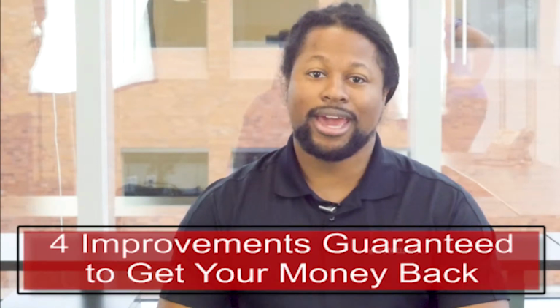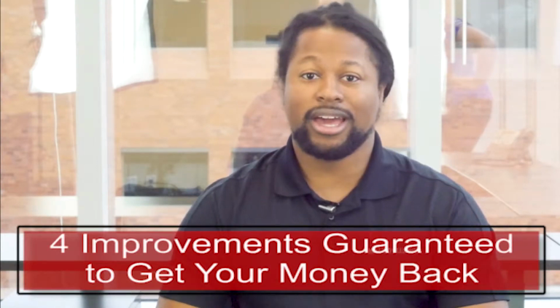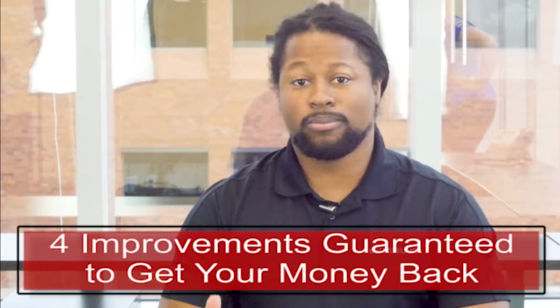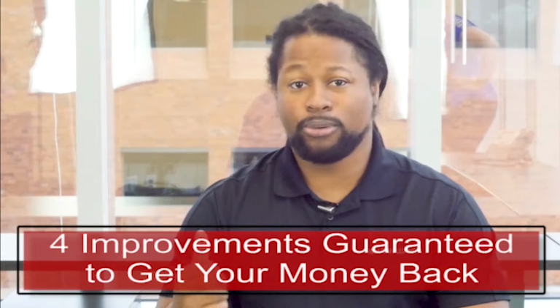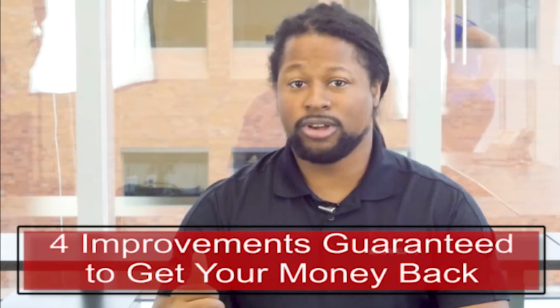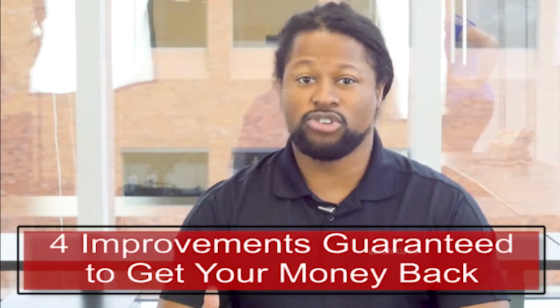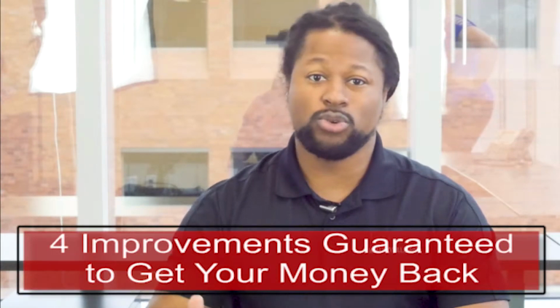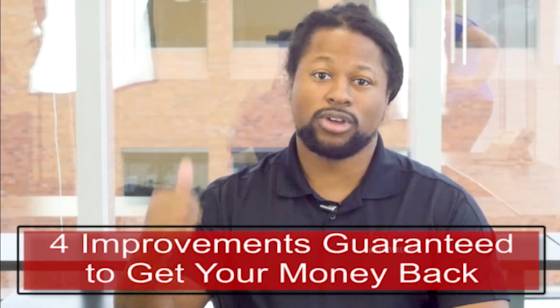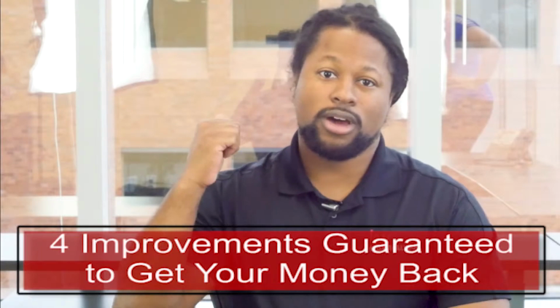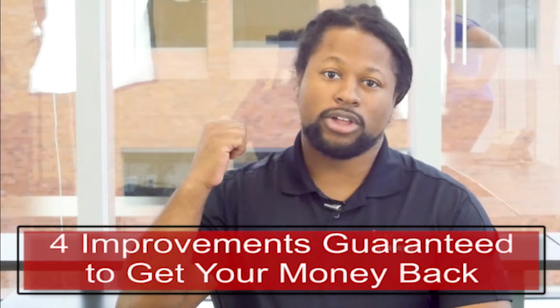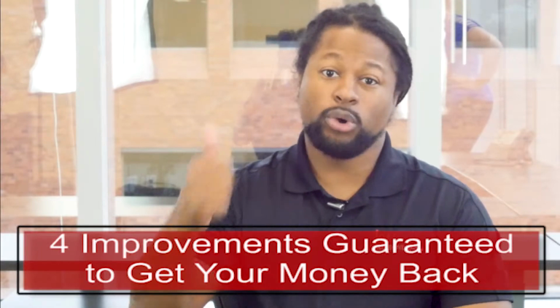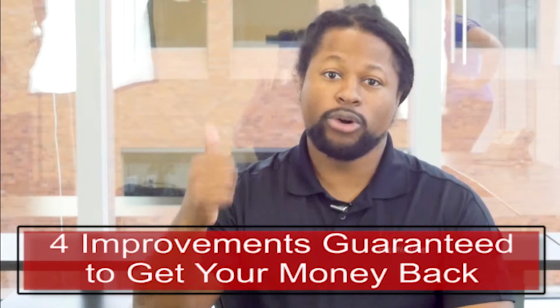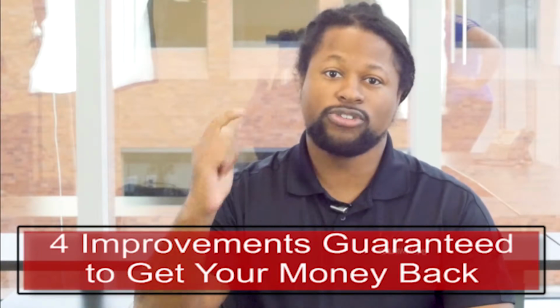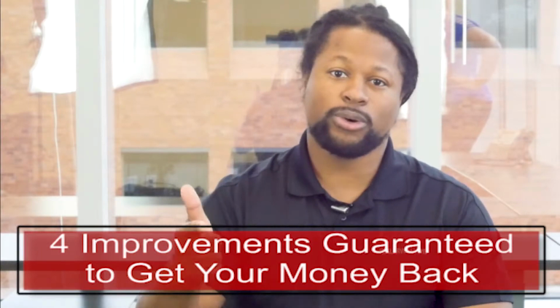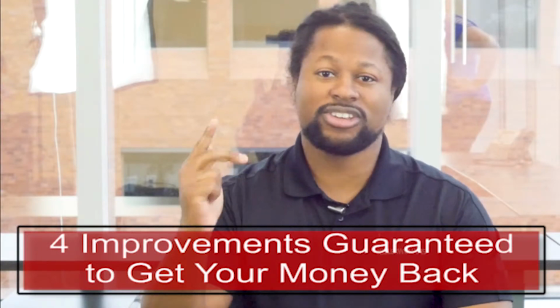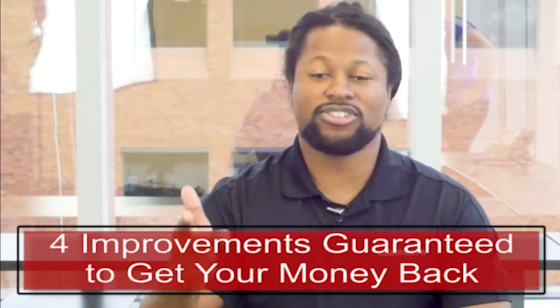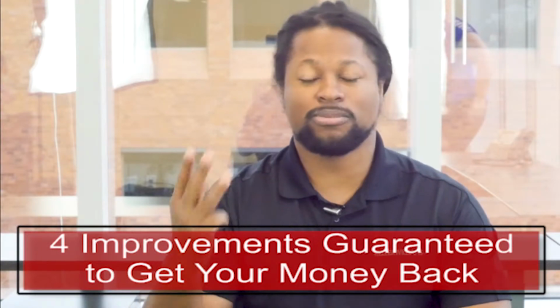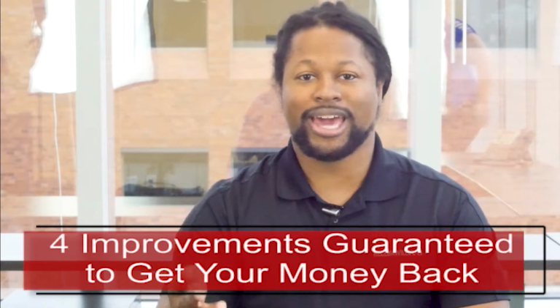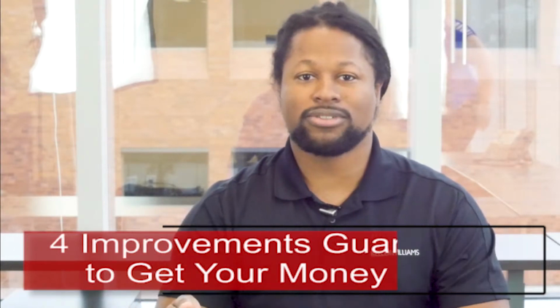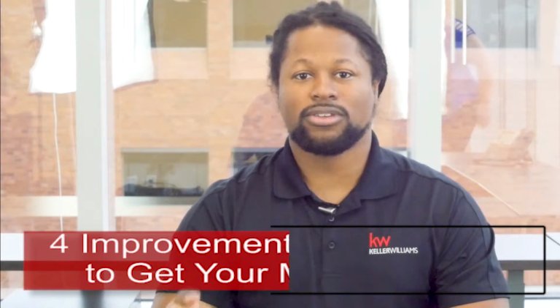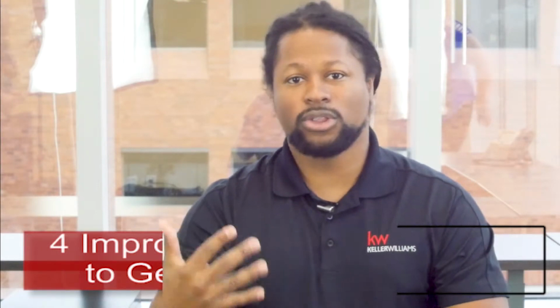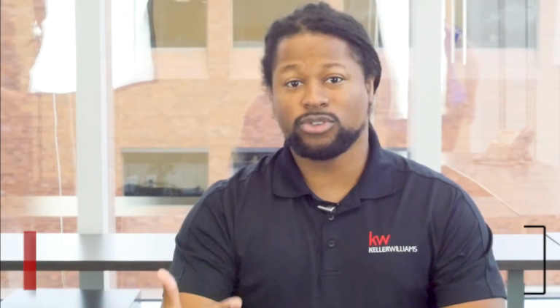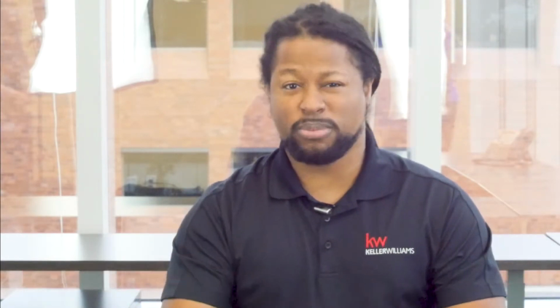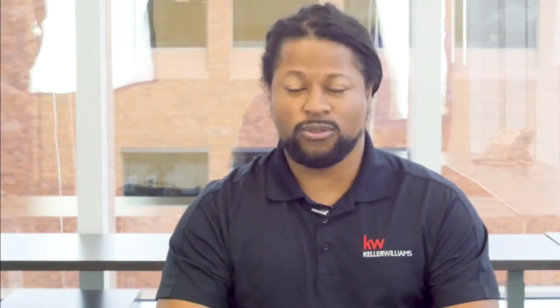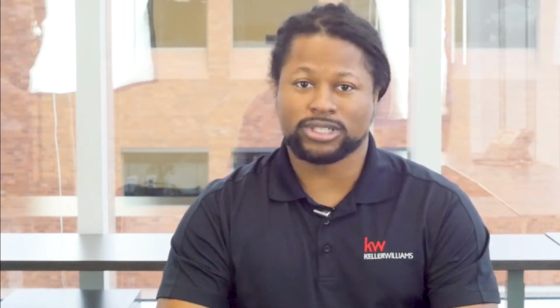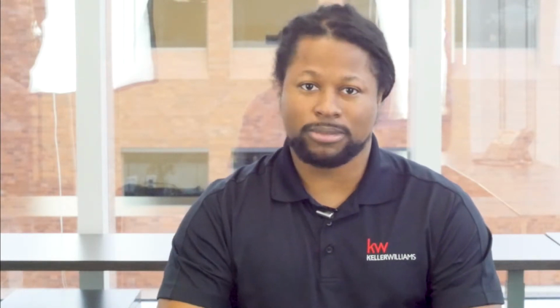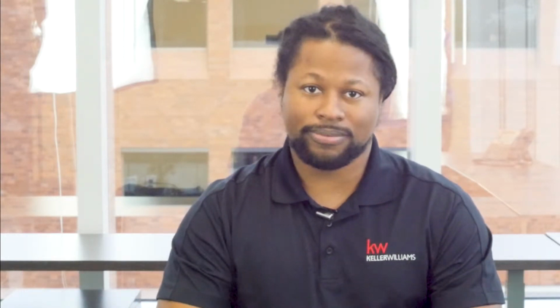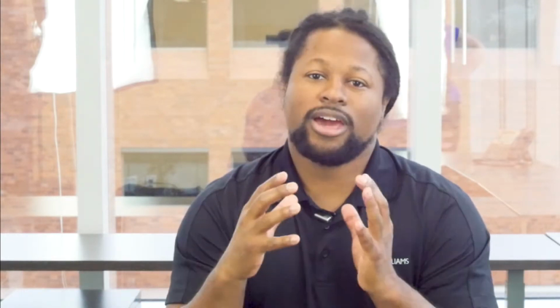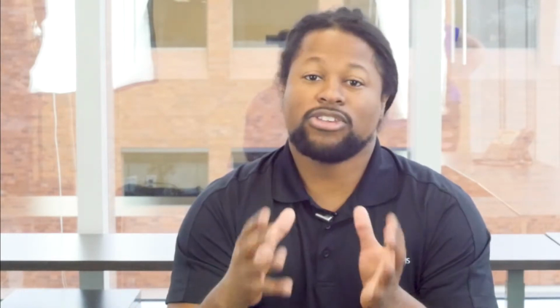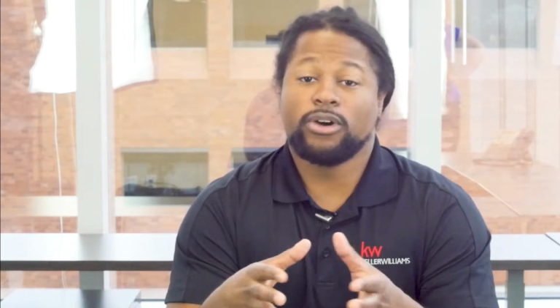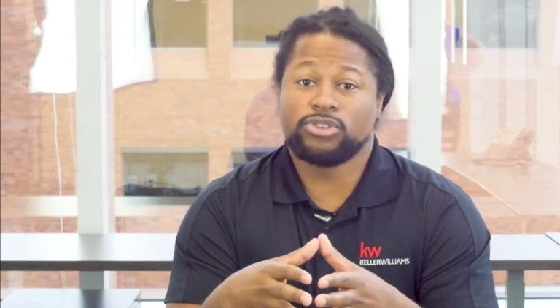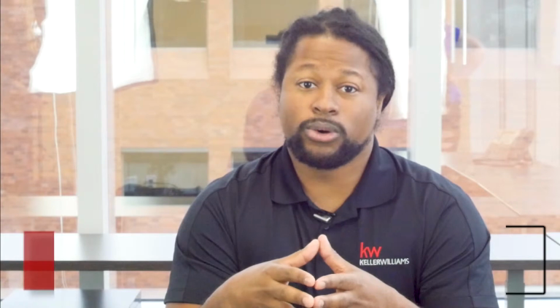I pretty much use doors, floors, kitchens, and baths. Those are the big four to me.